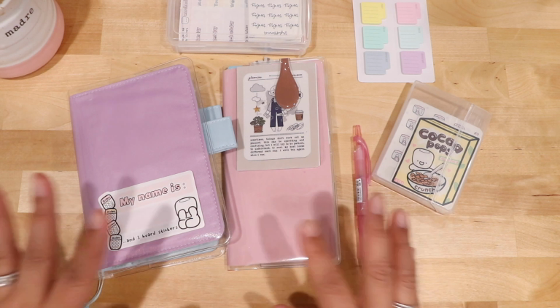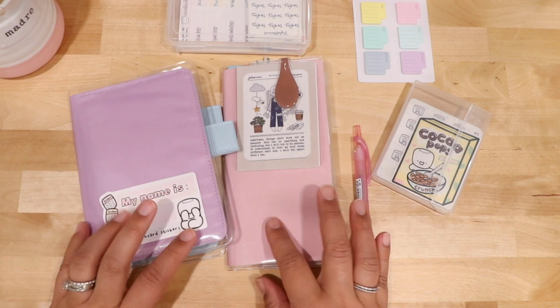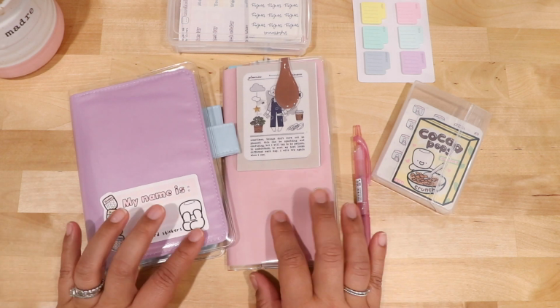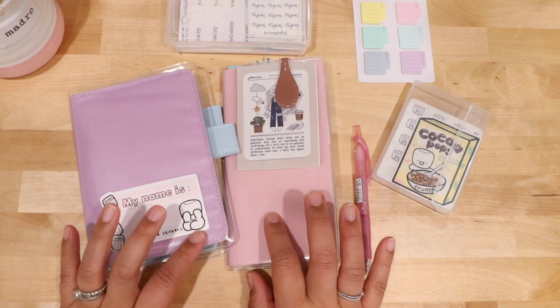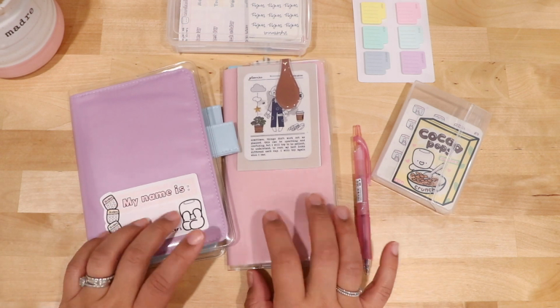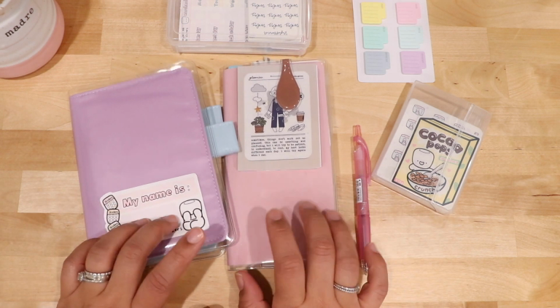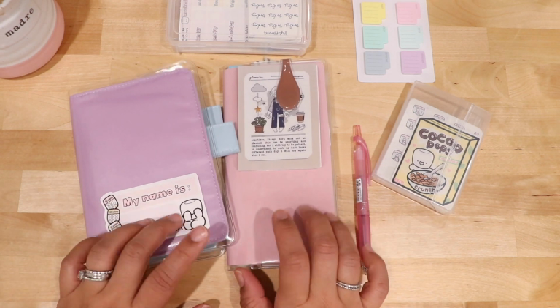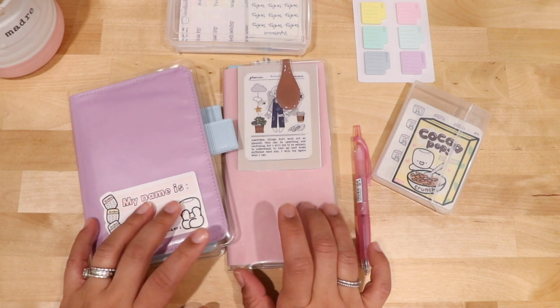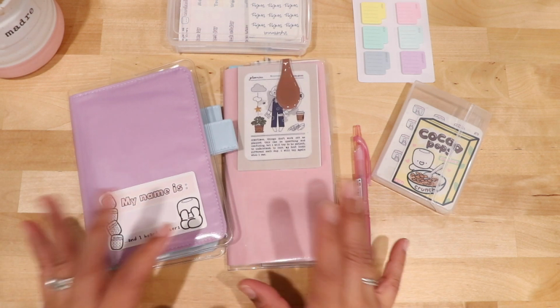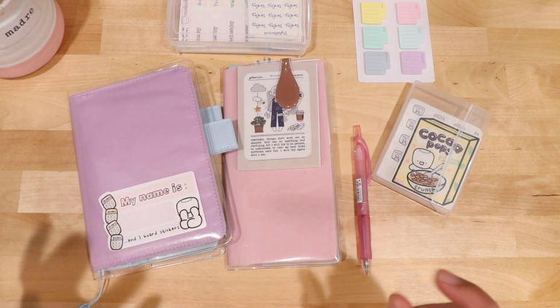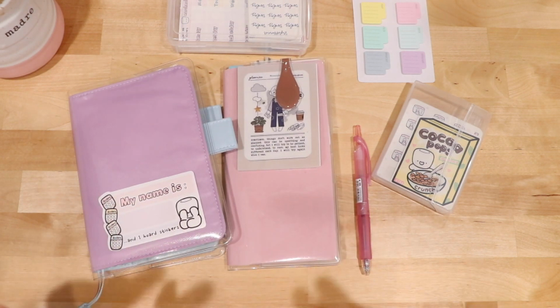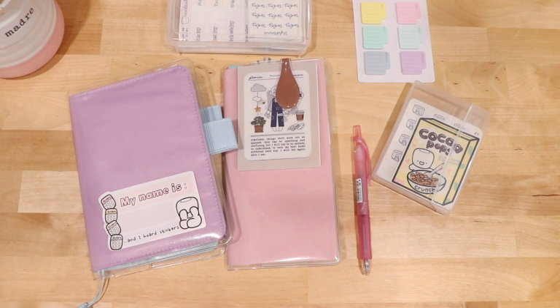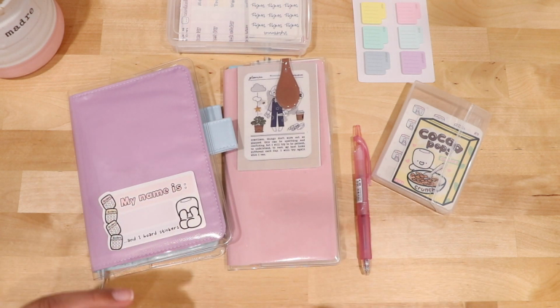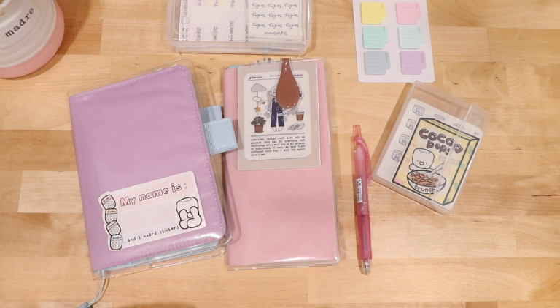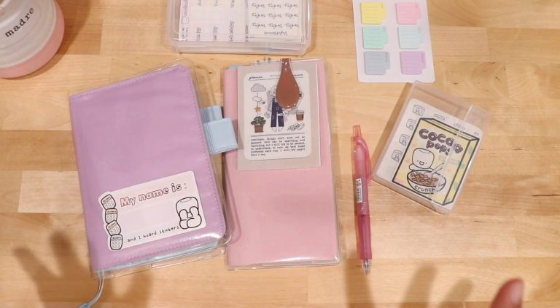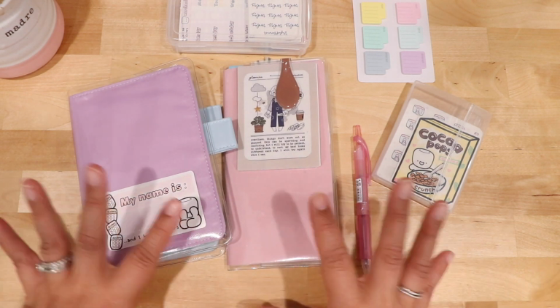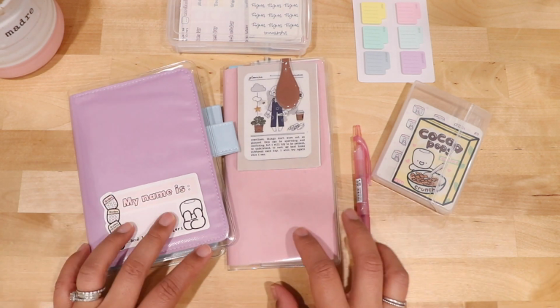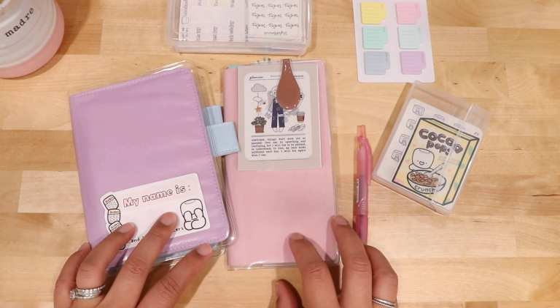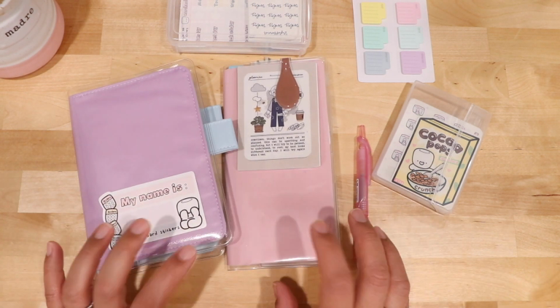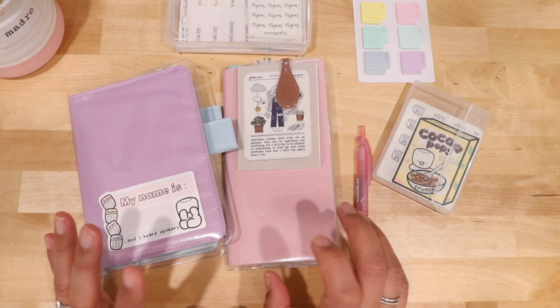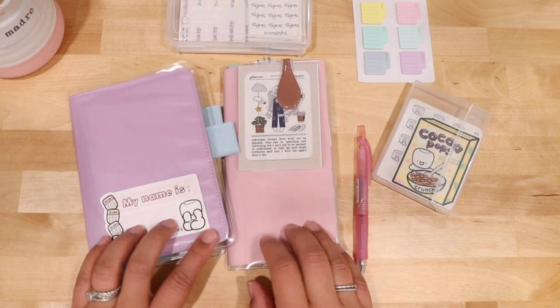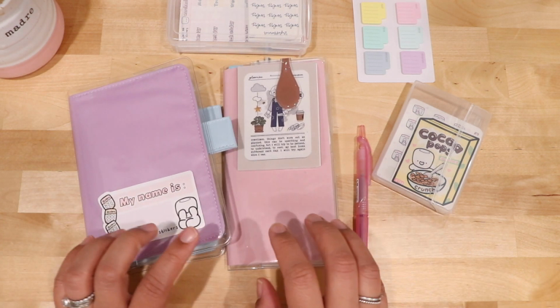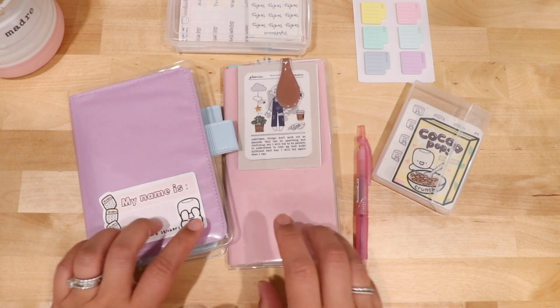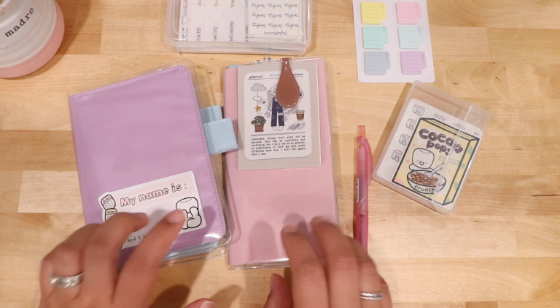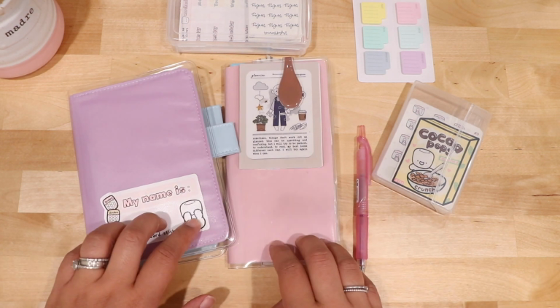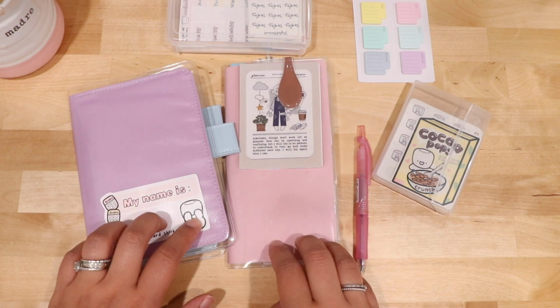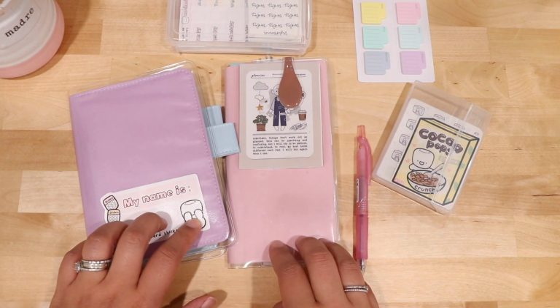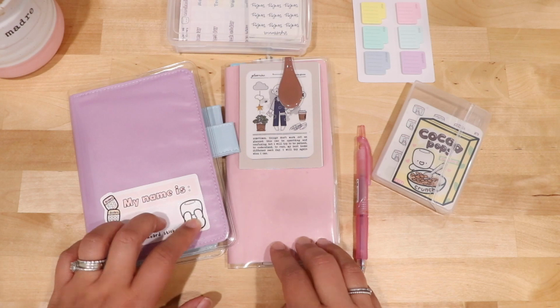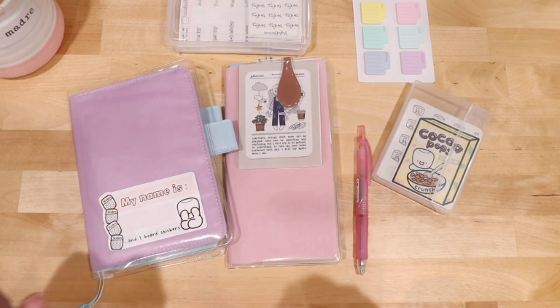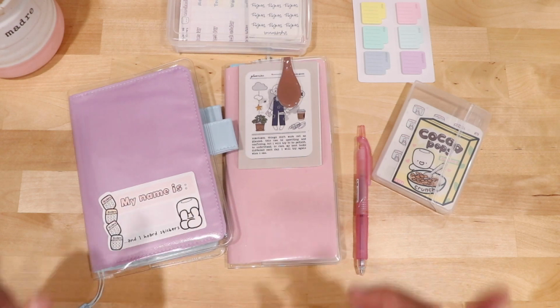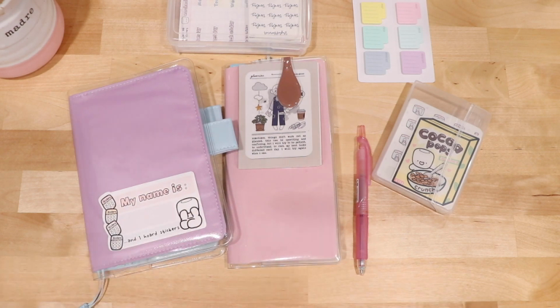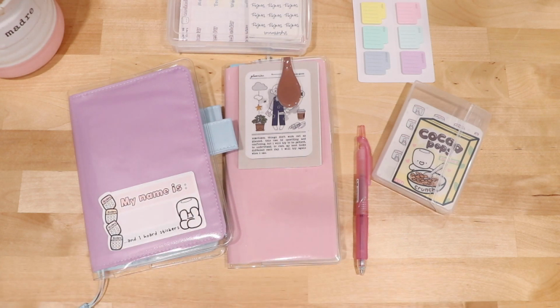Oh my goodness, so excited to share what is going on with these two books right here — stay tuned.